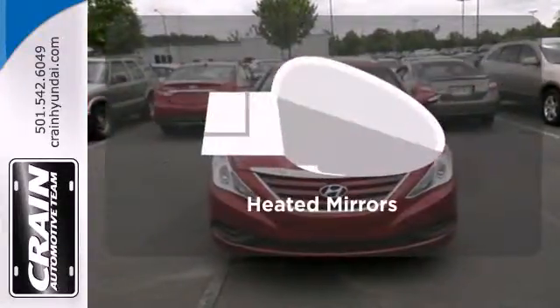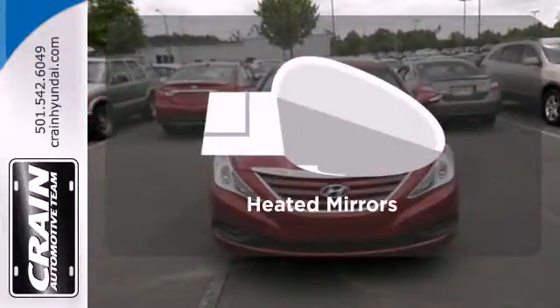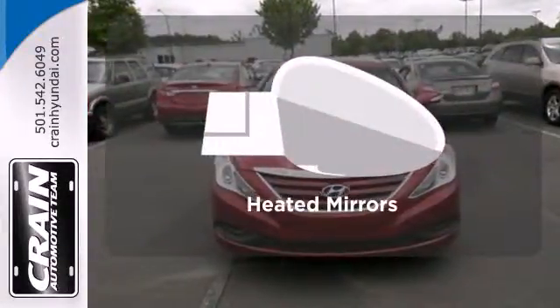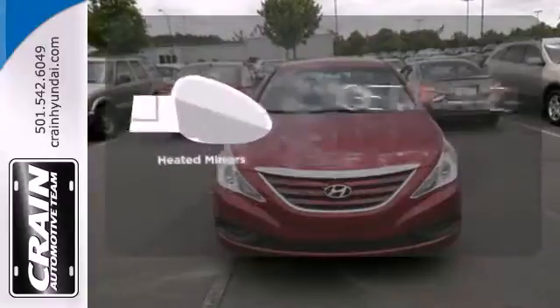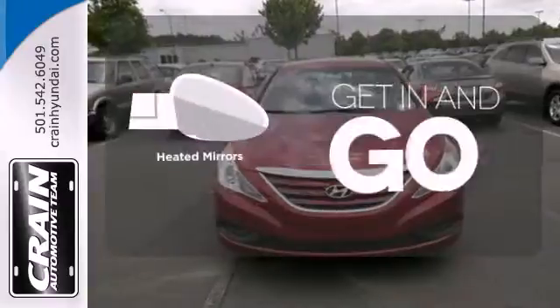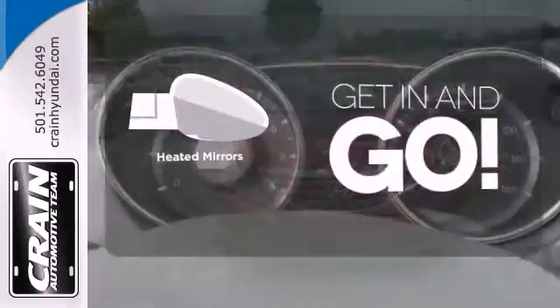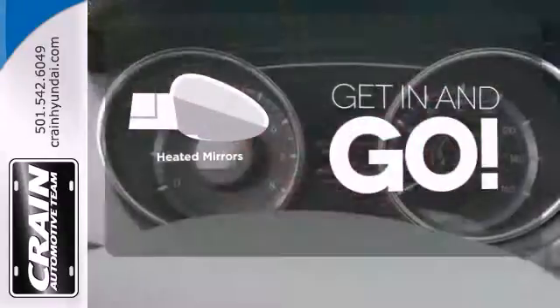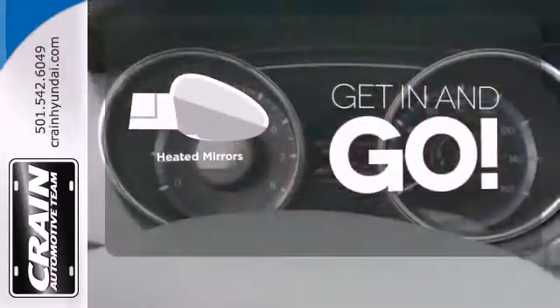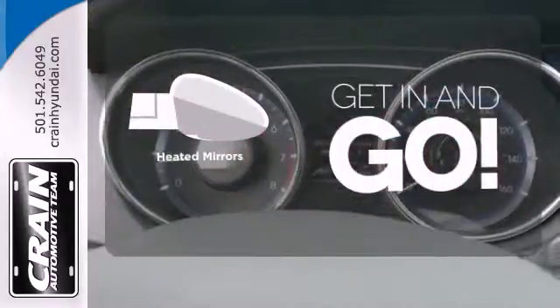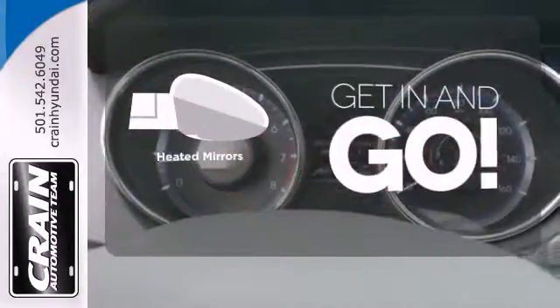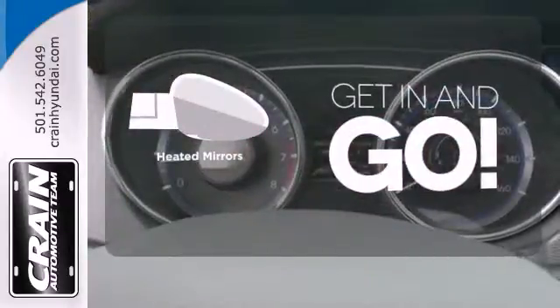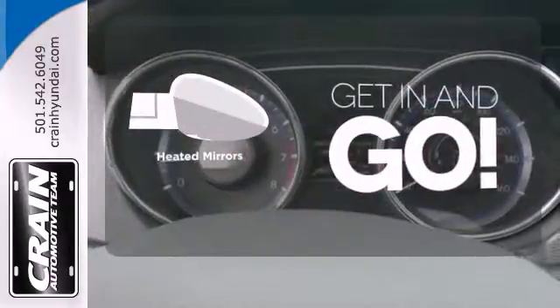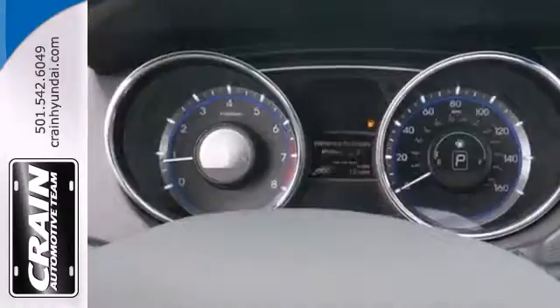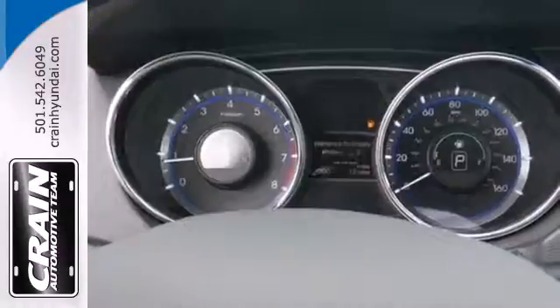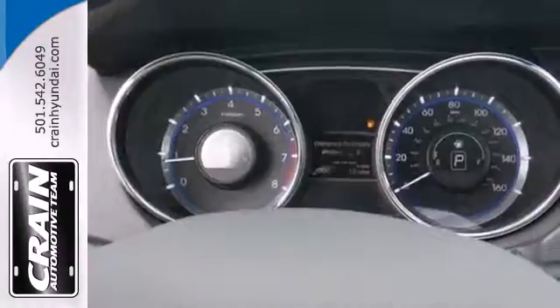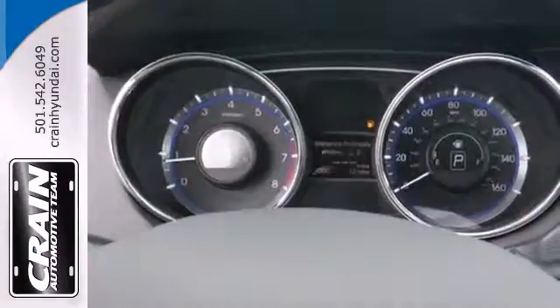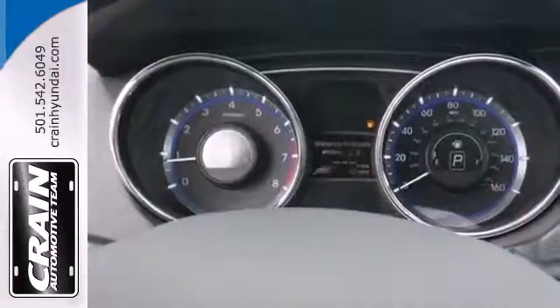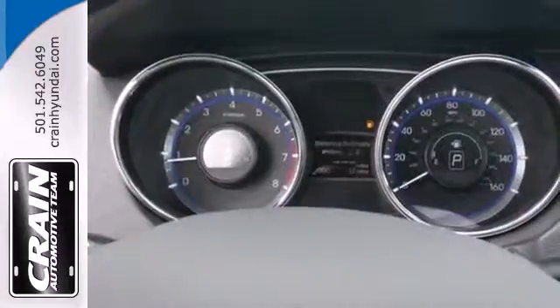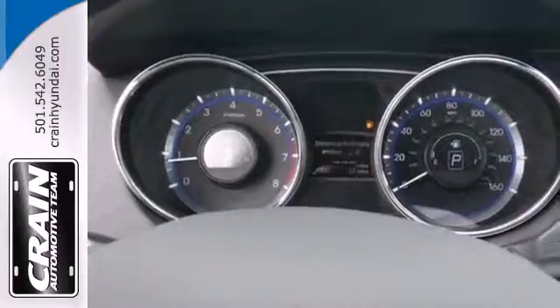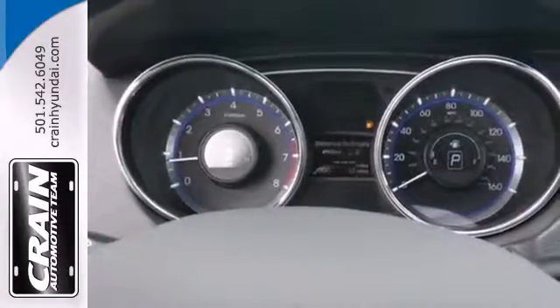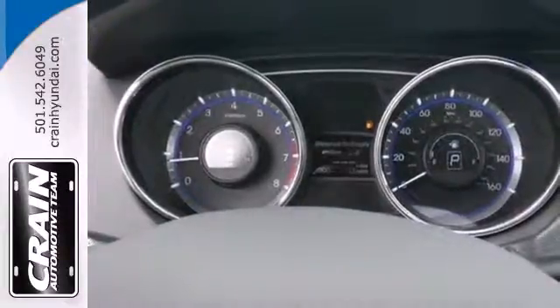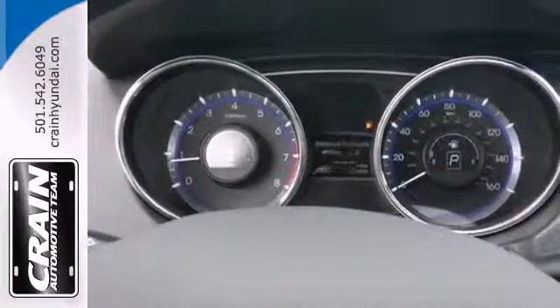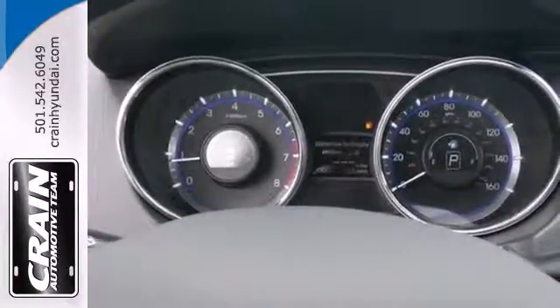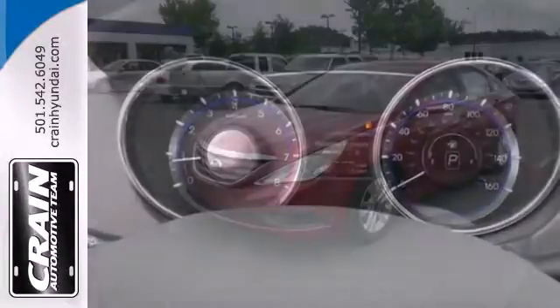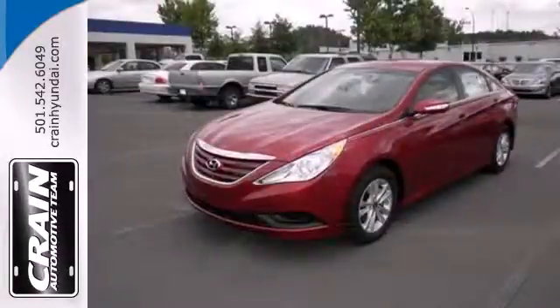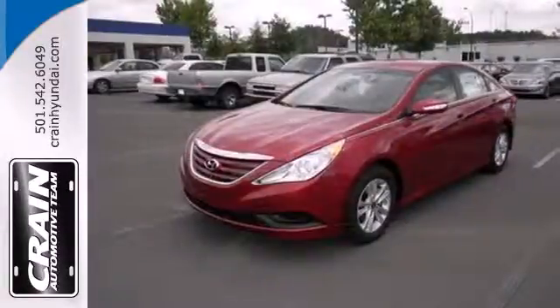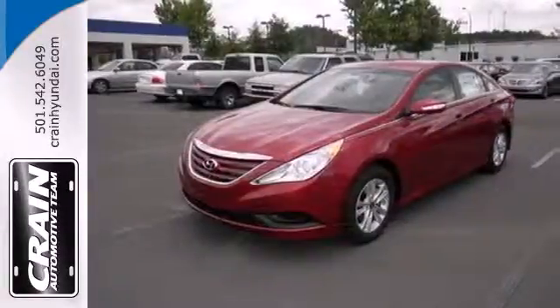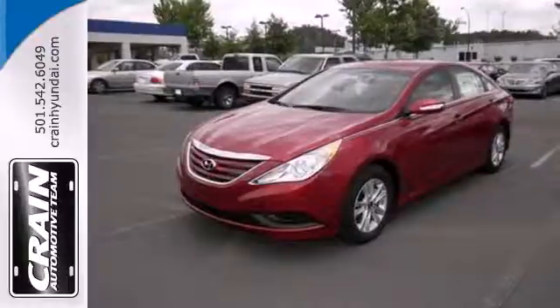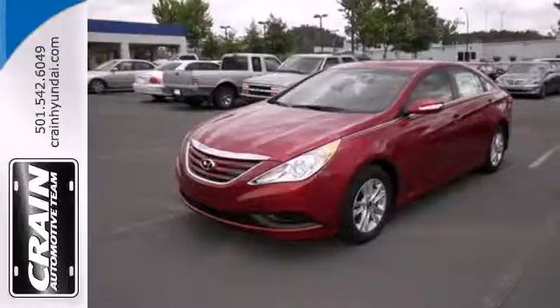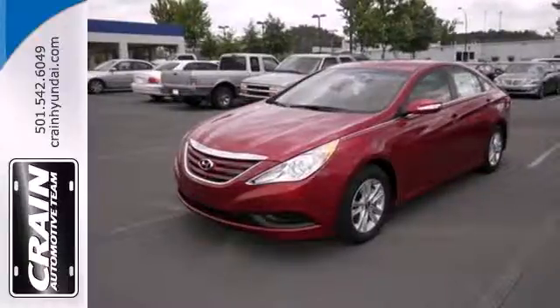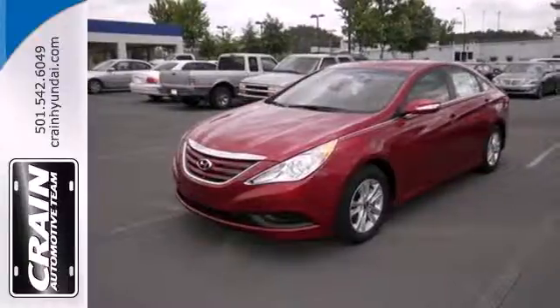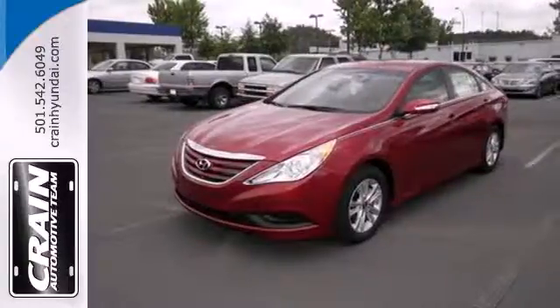Heated mirrors improve visibility in frosty weather. Remember, this ride is ready to pamper you. Test drive and experience this Sonata today.